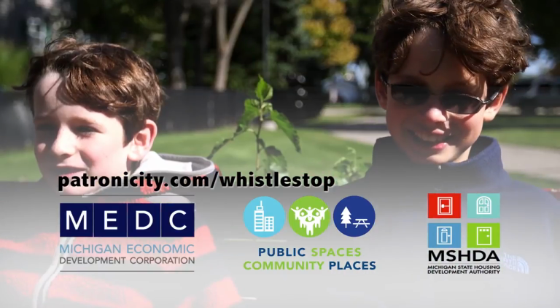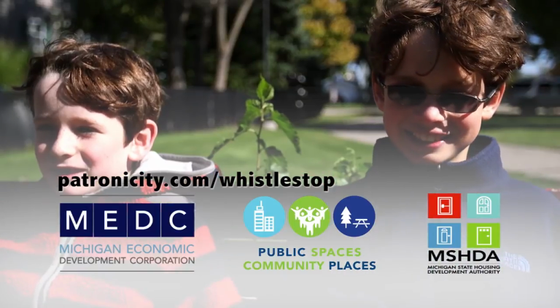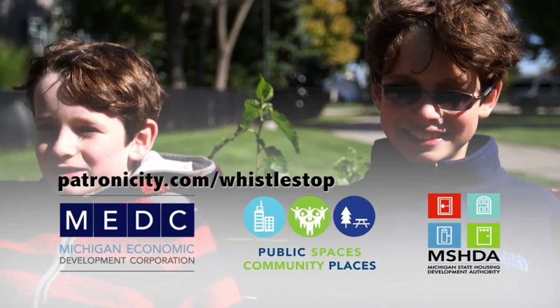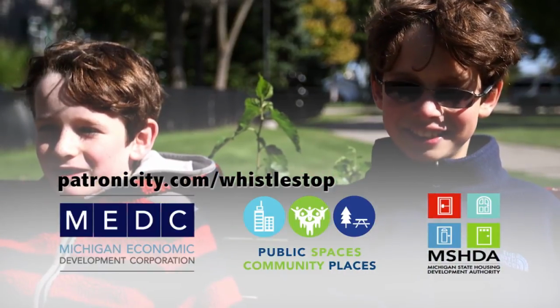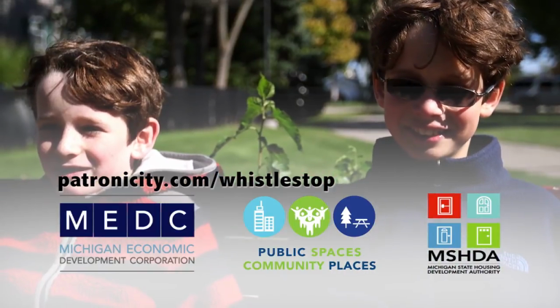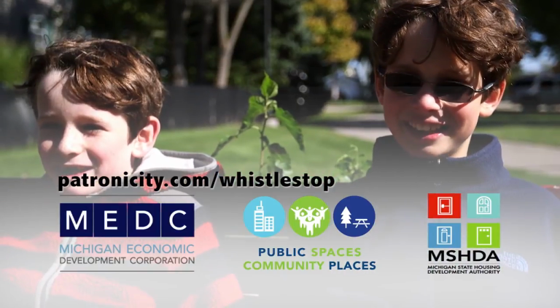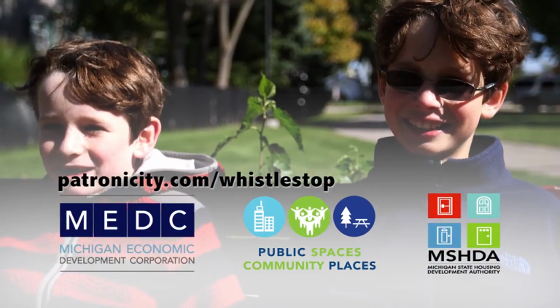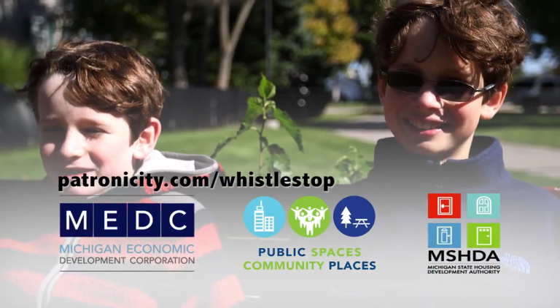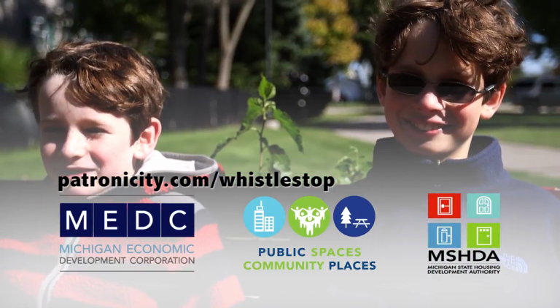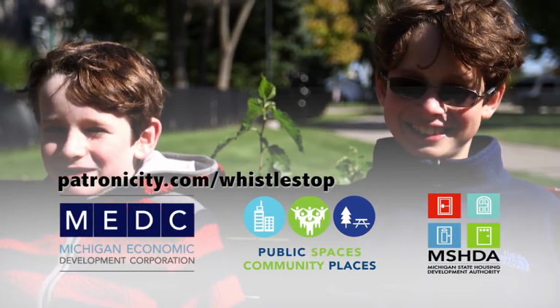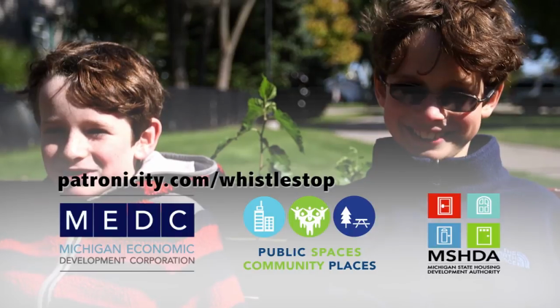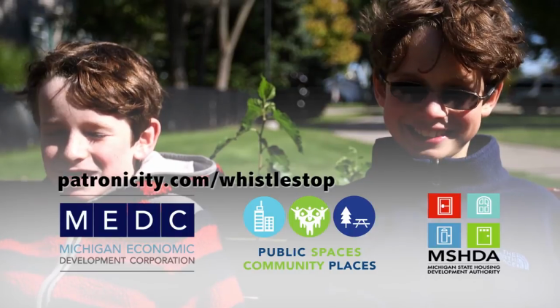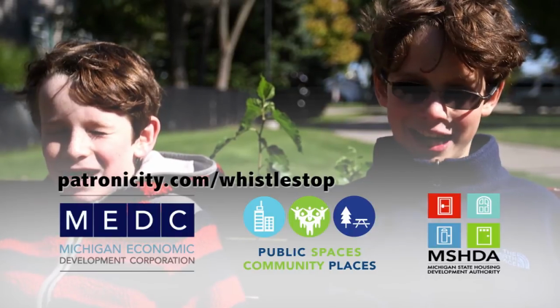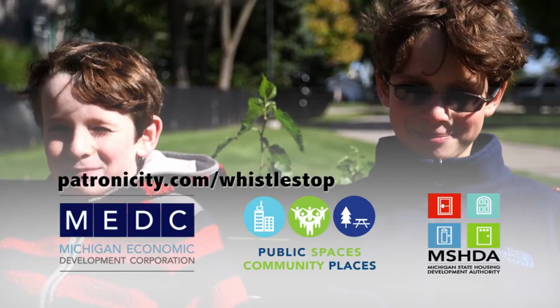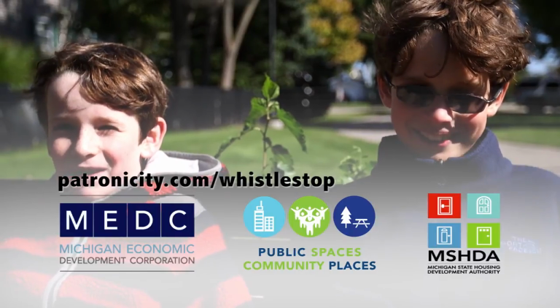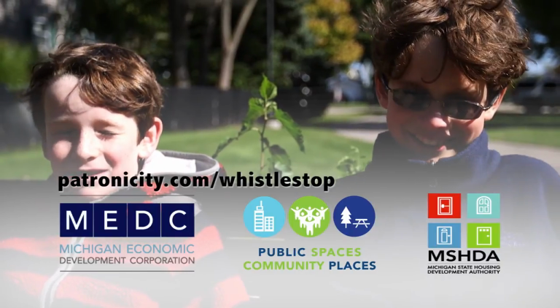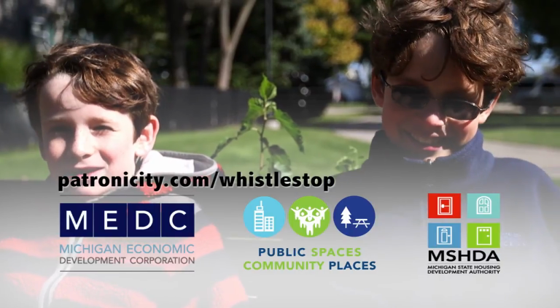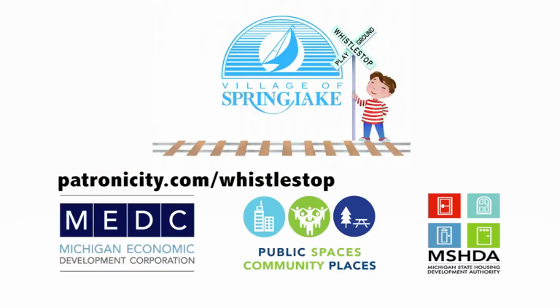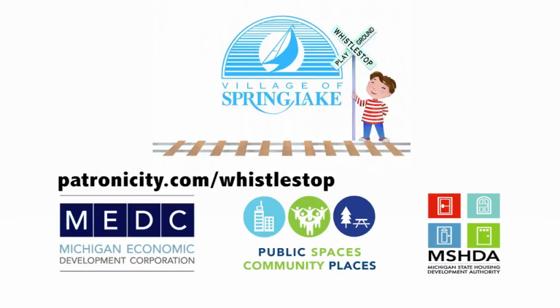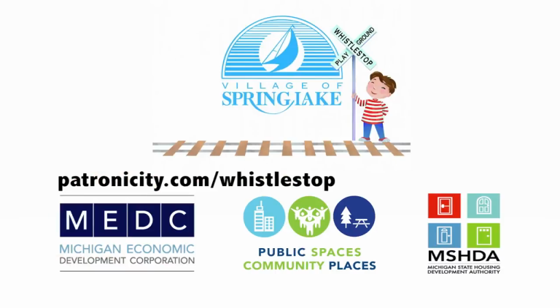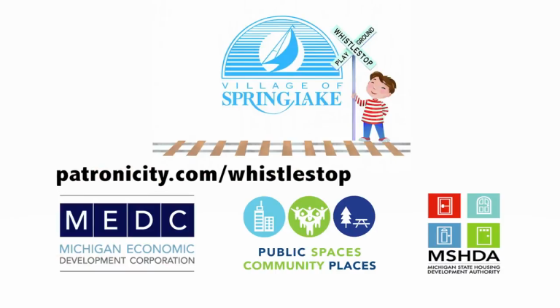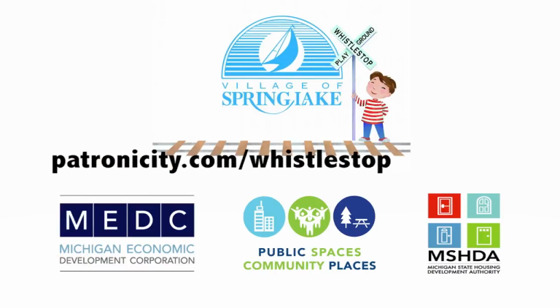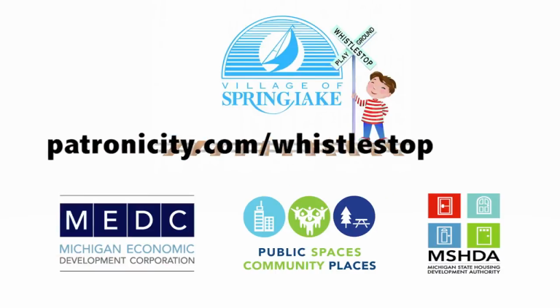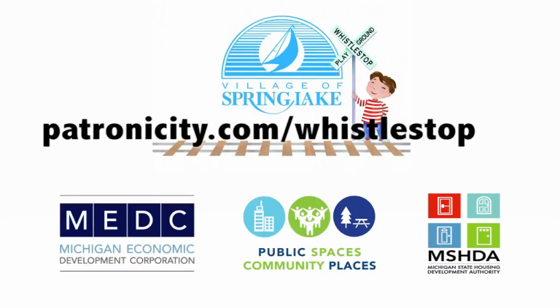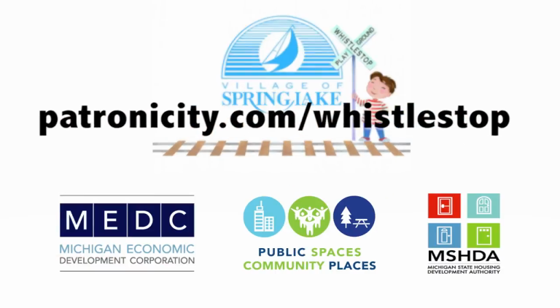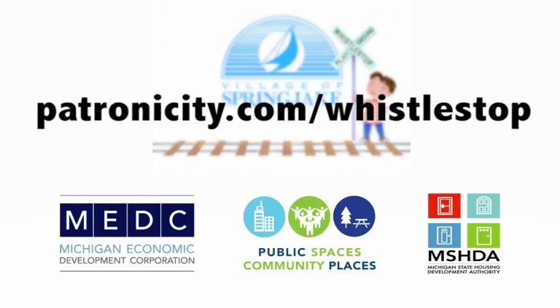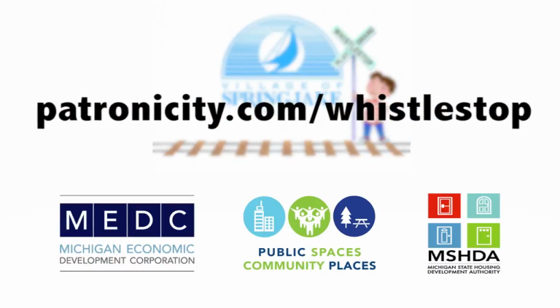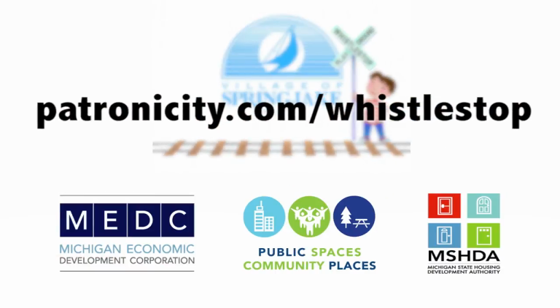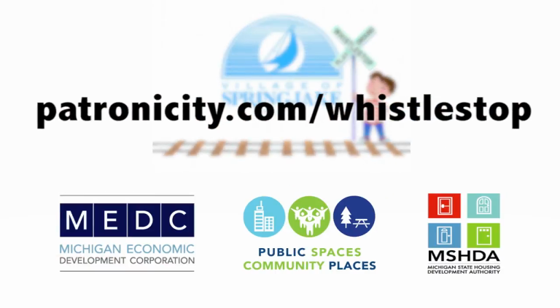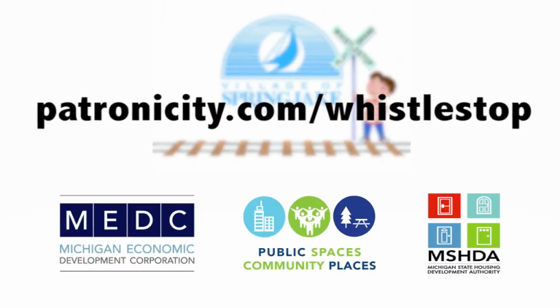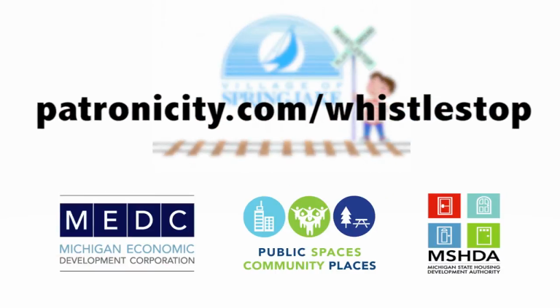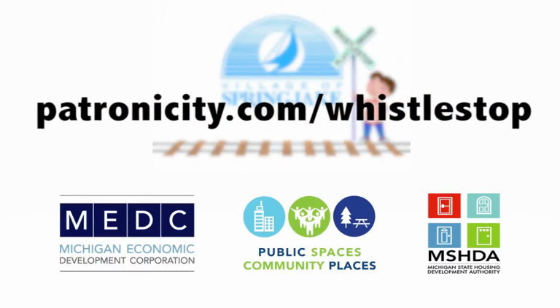Please donate to Whistlestop Park and please visit Patronicity.com to make a donation.